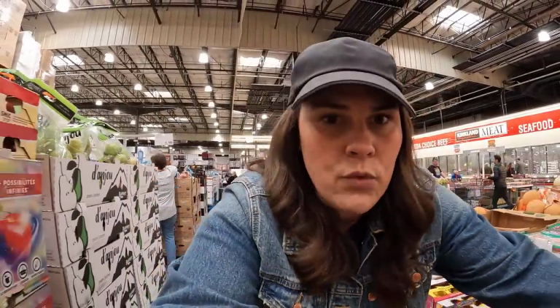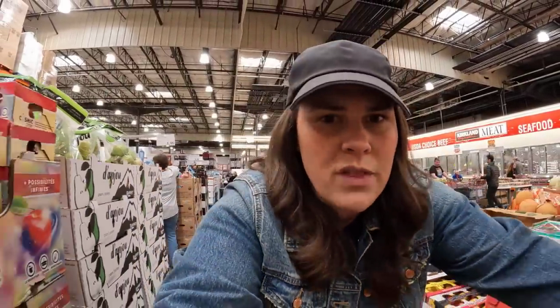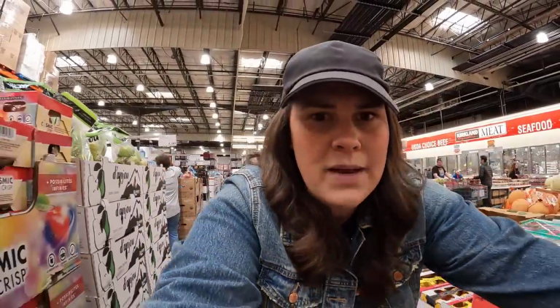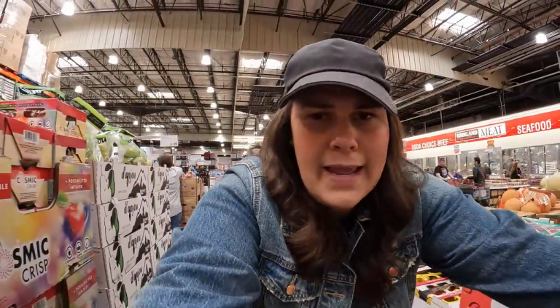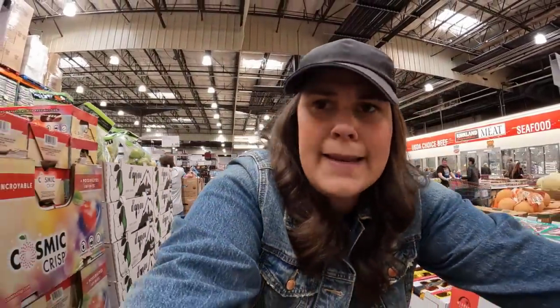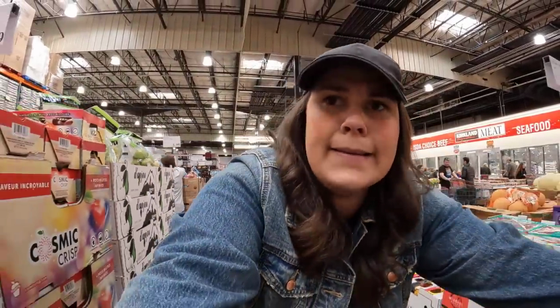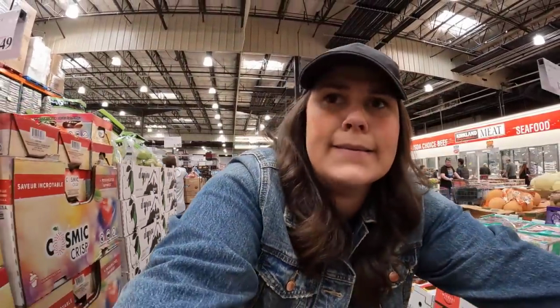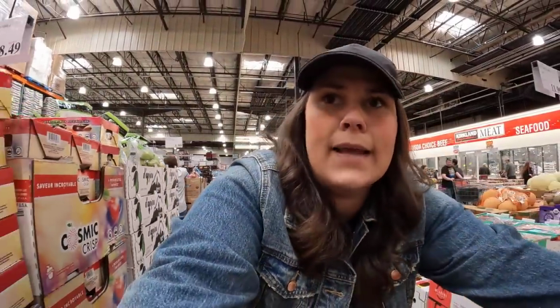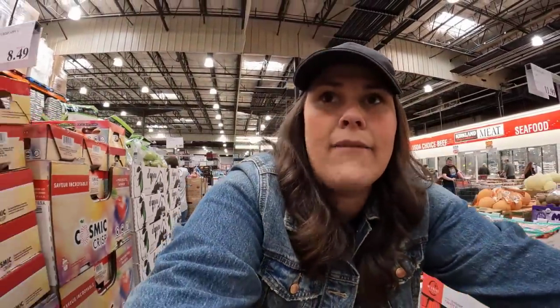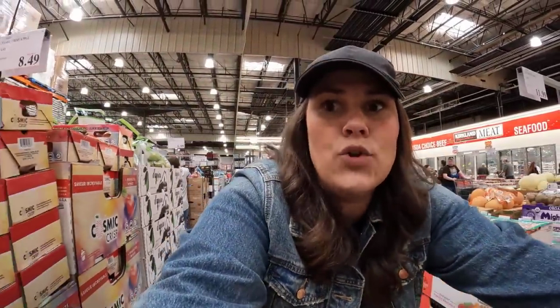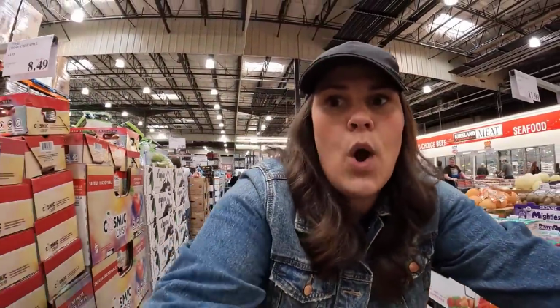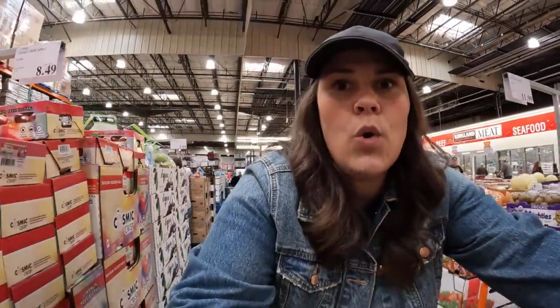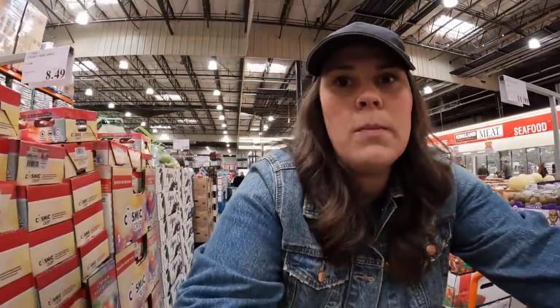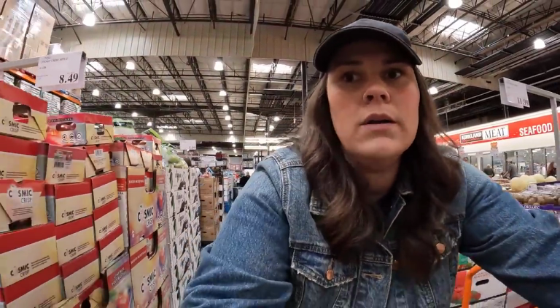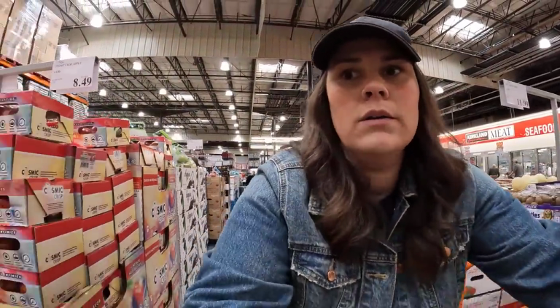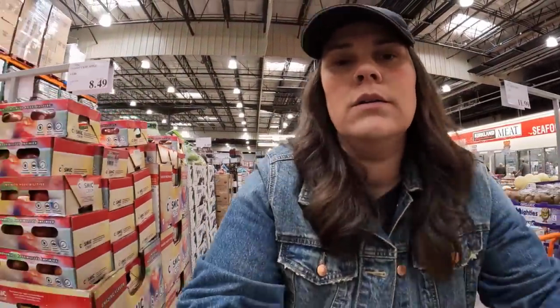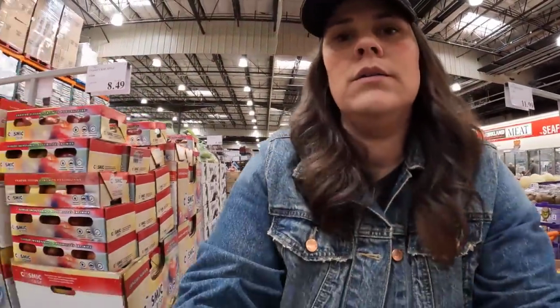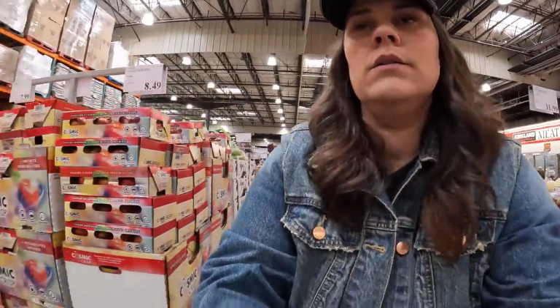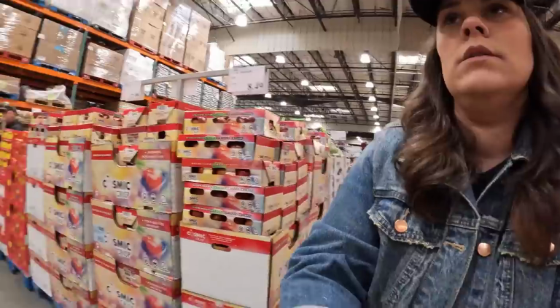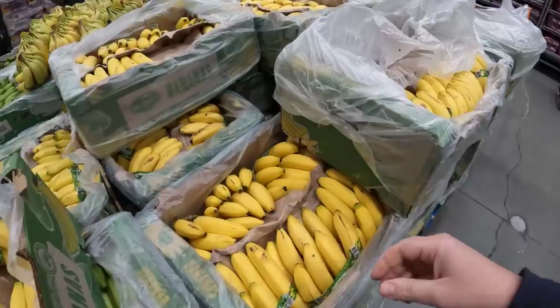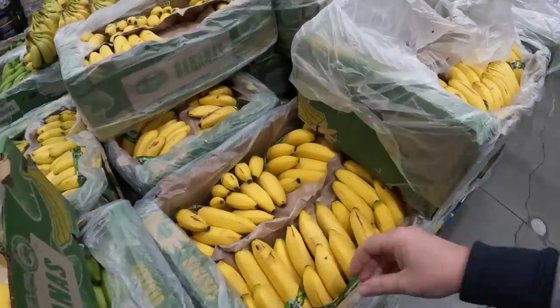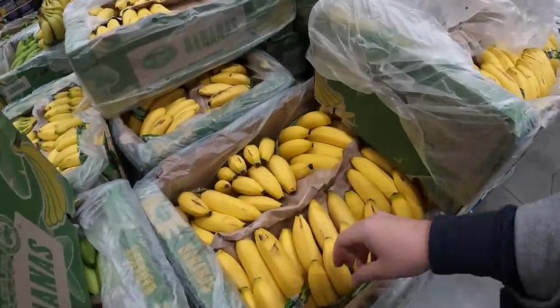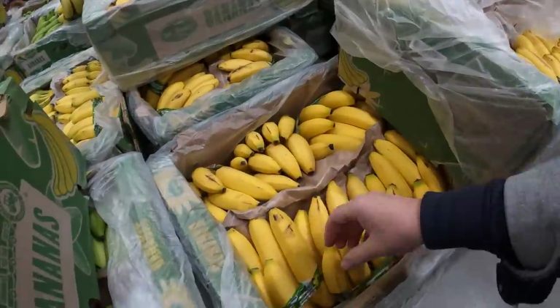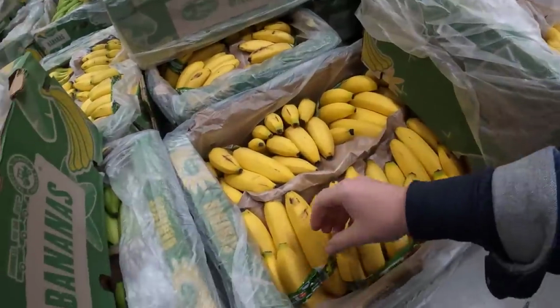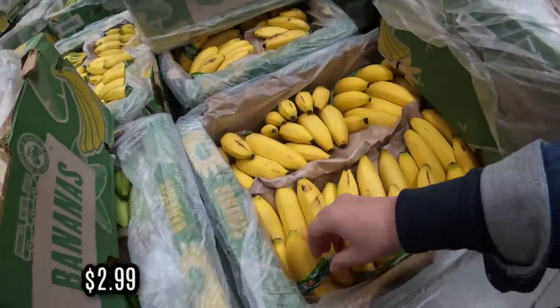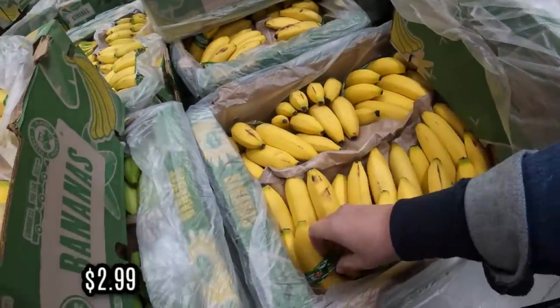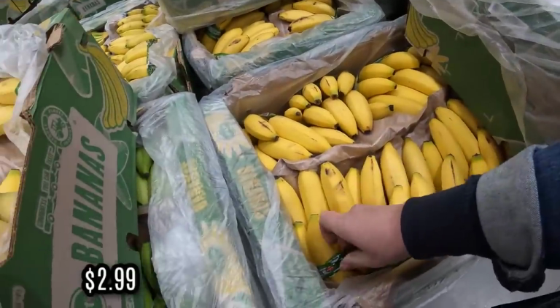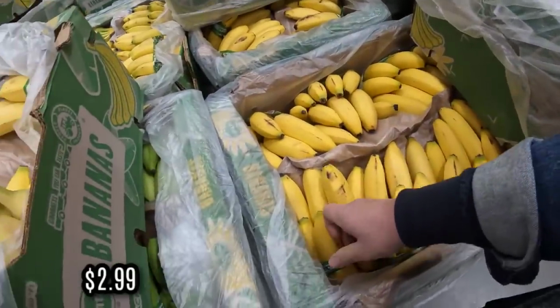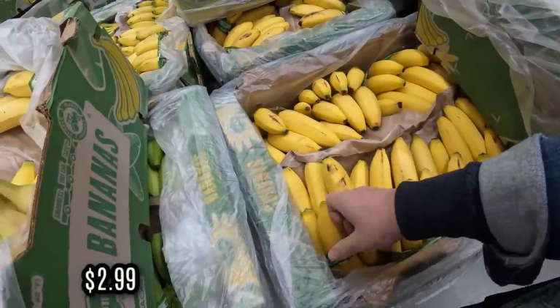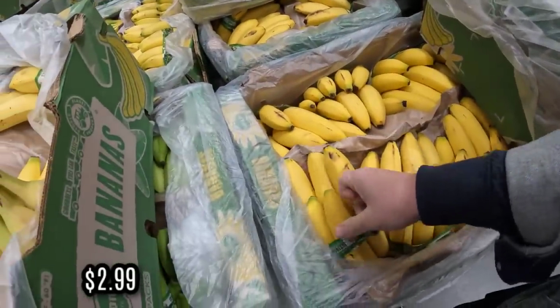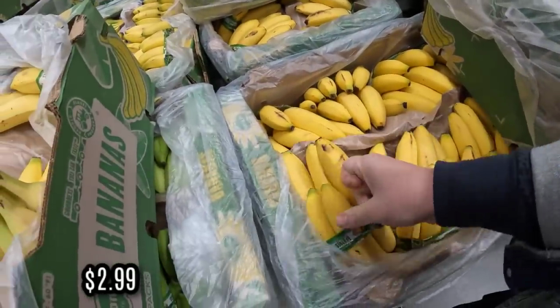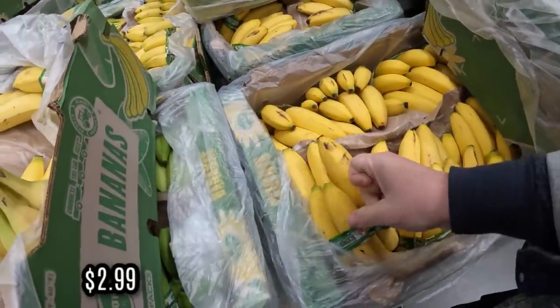They moved the bananas — they have a new home. Lots of yellow ones today.